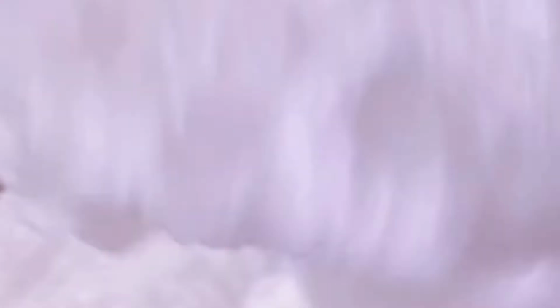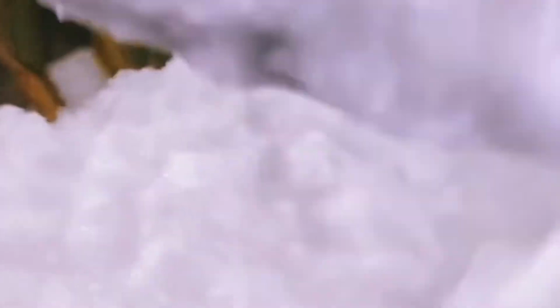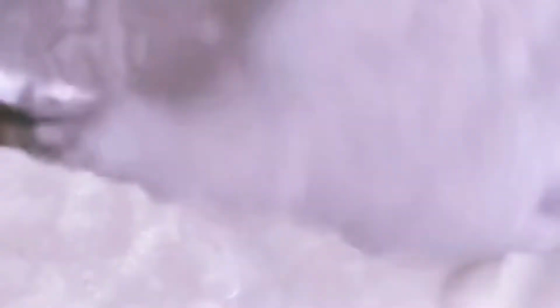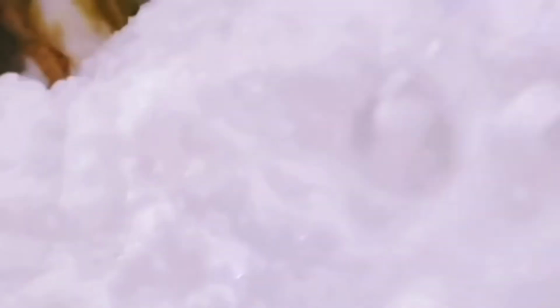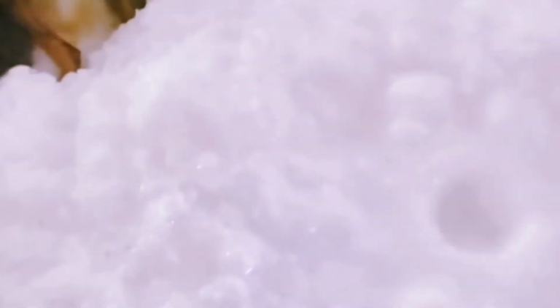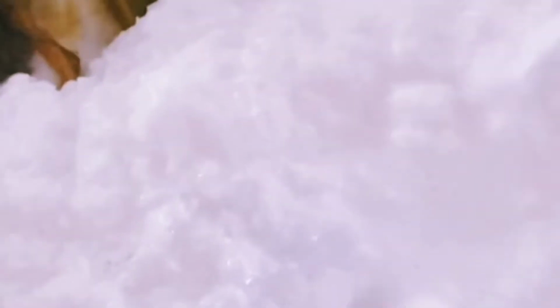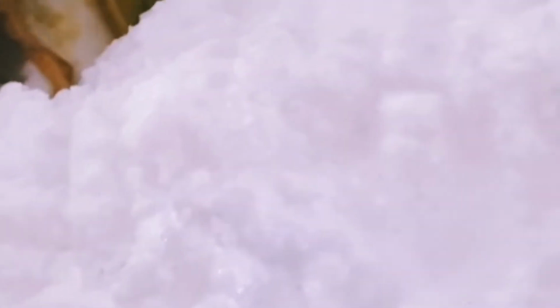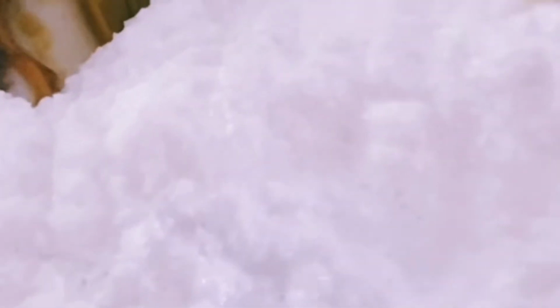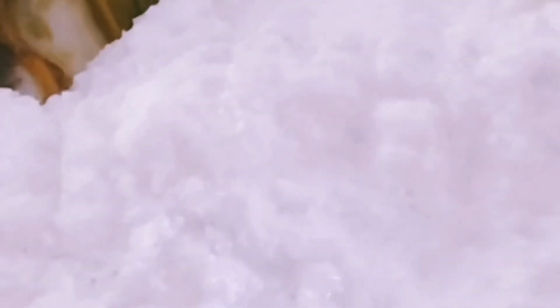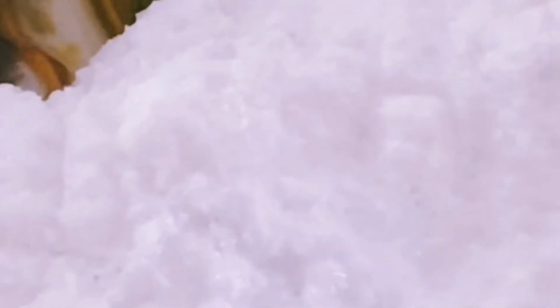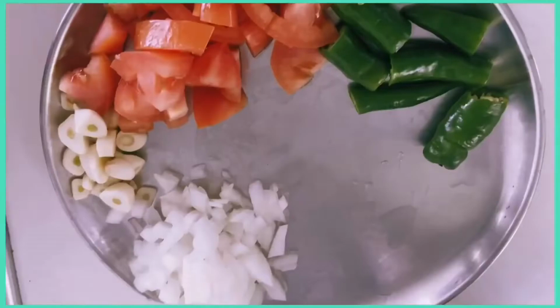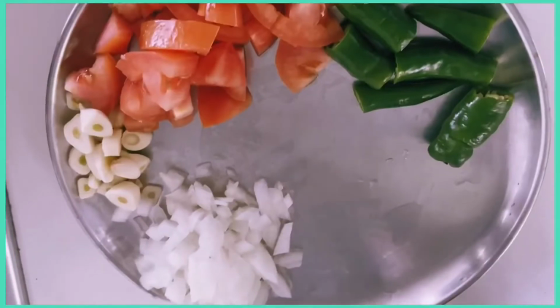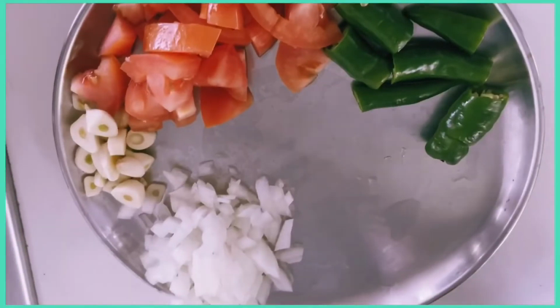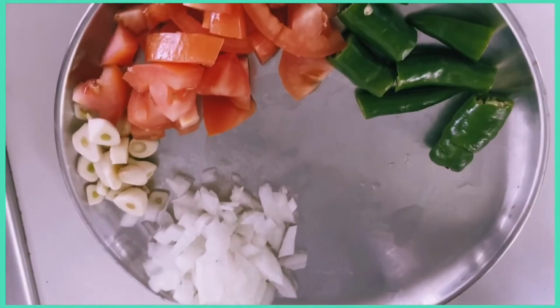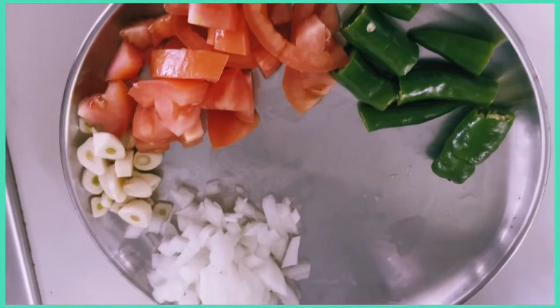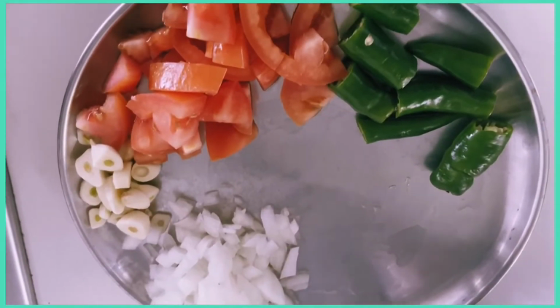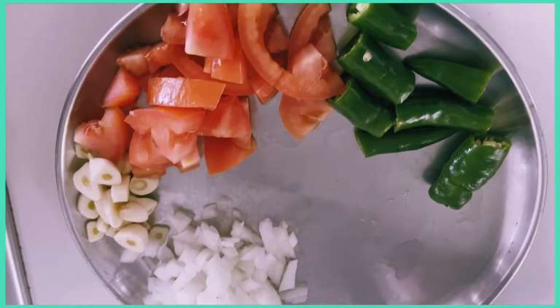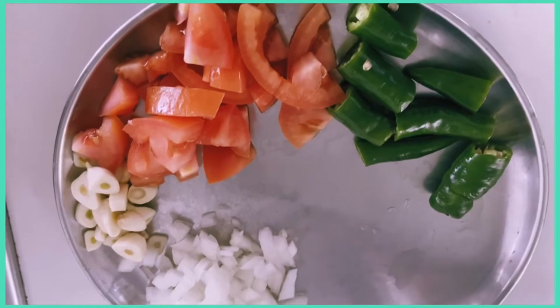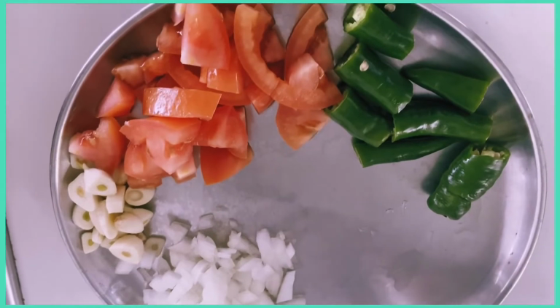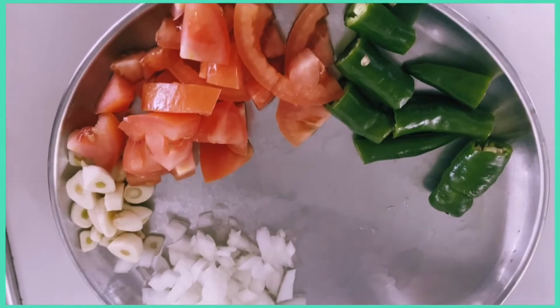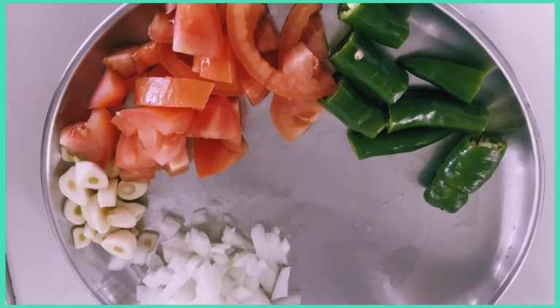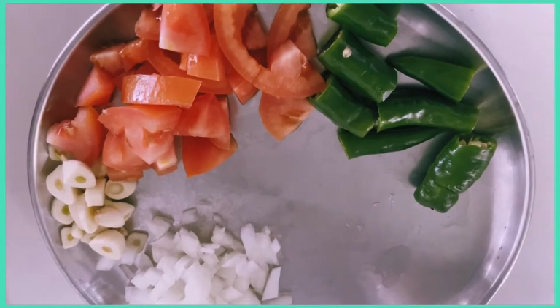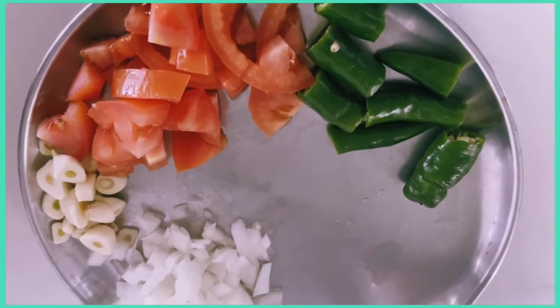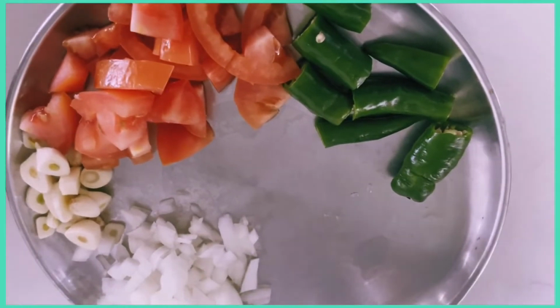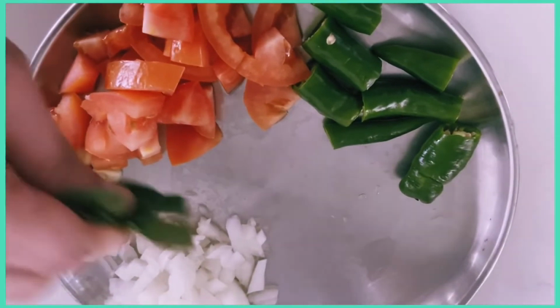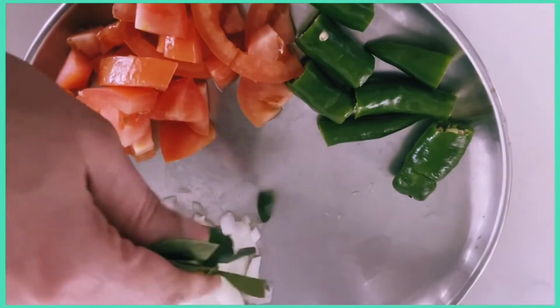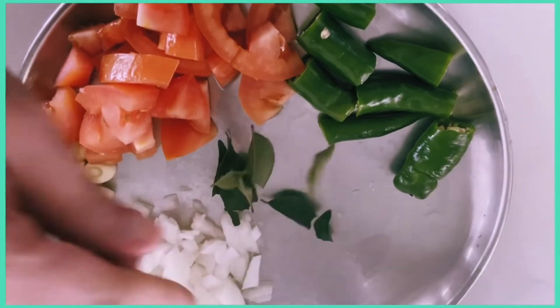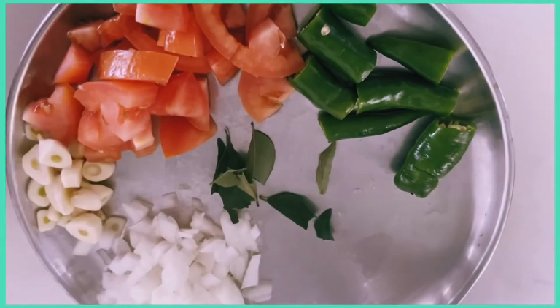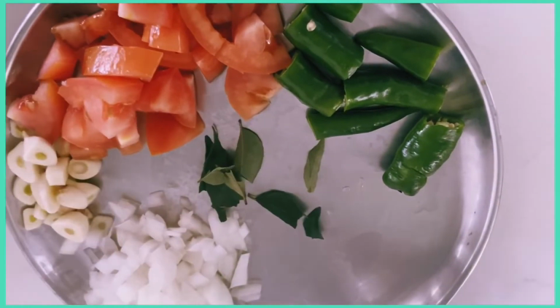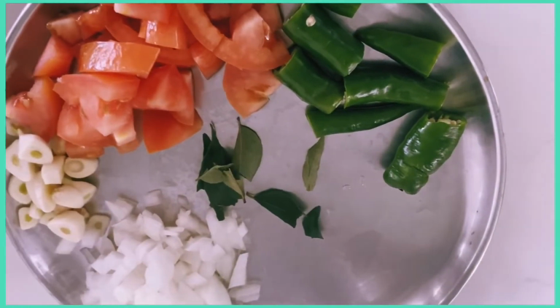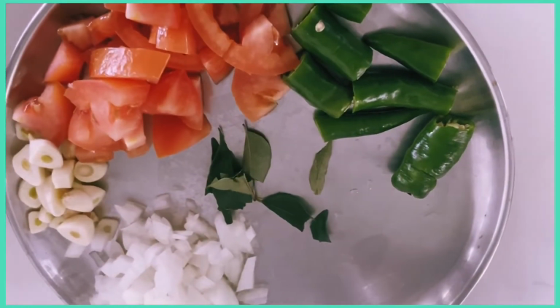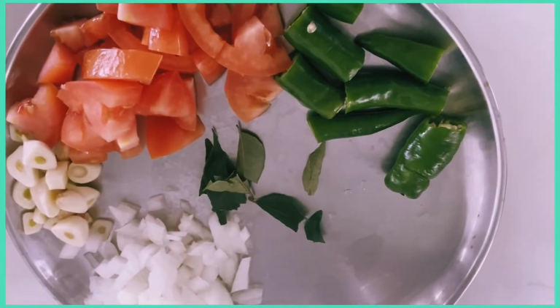If you want to add a paste, you can add anything to it. You can add the bengayam, pundu, thakali, pachamulaga.